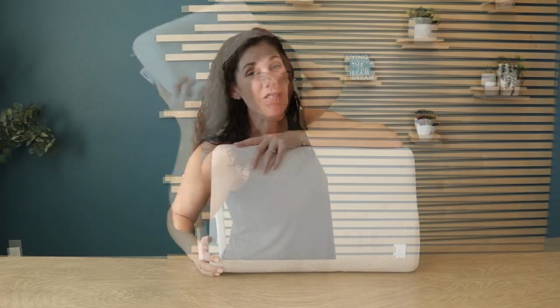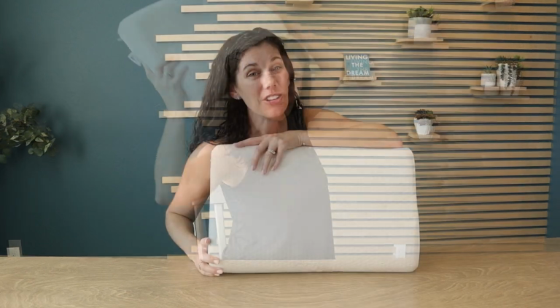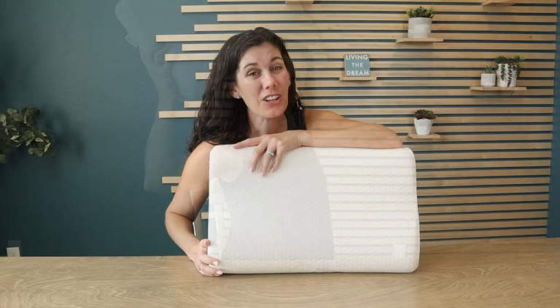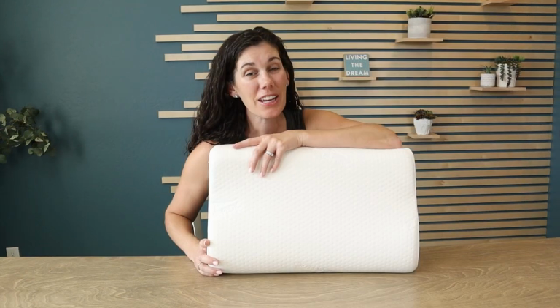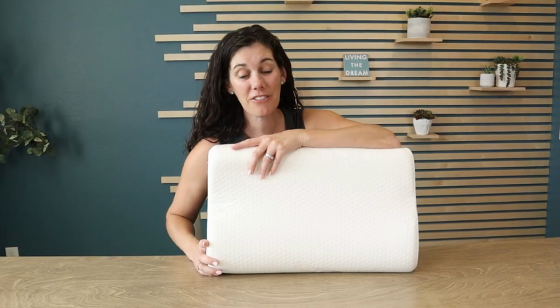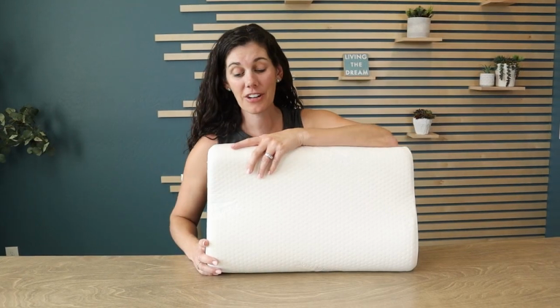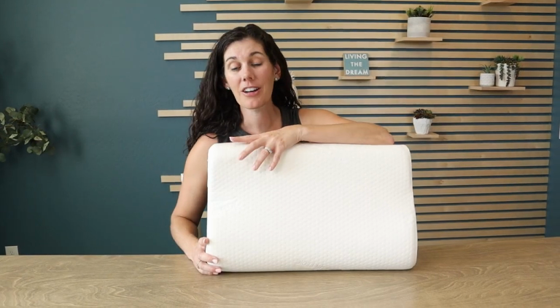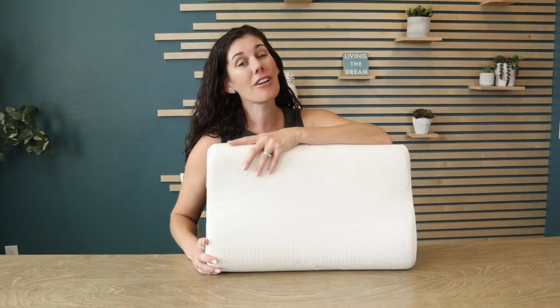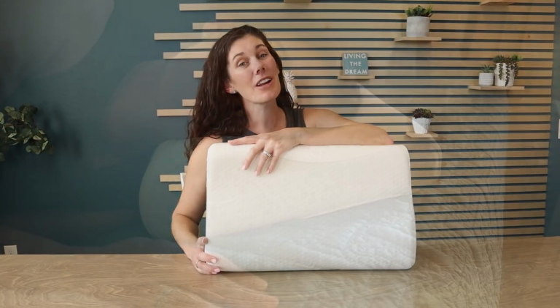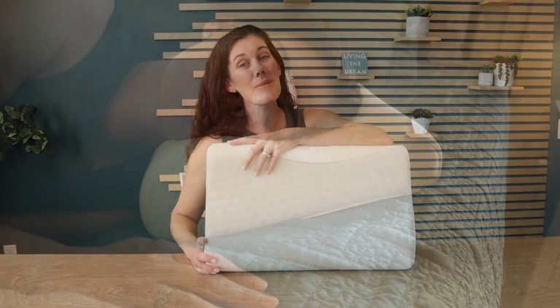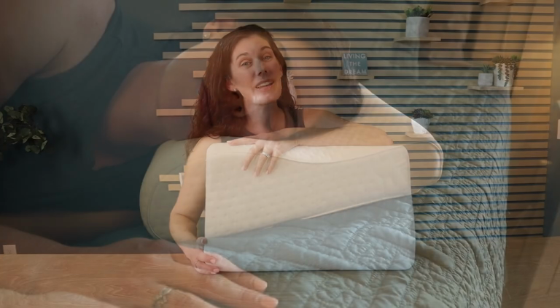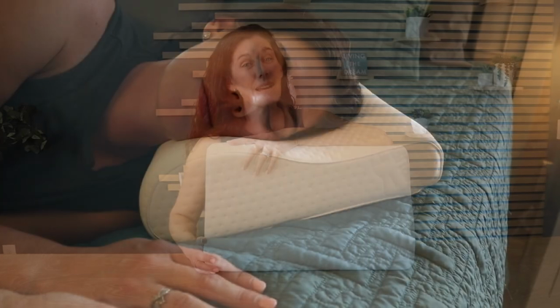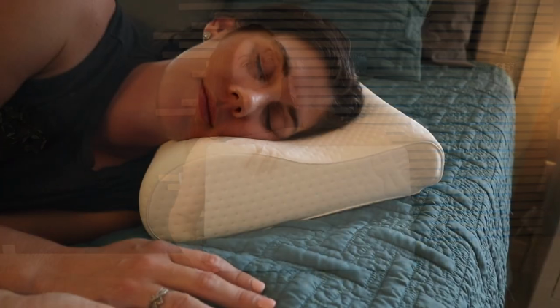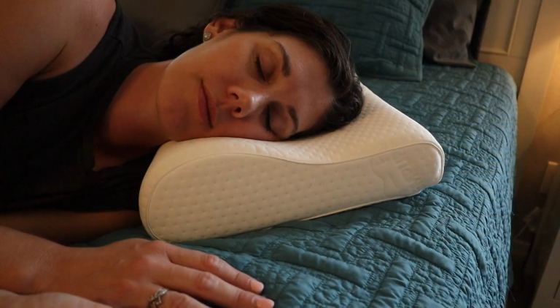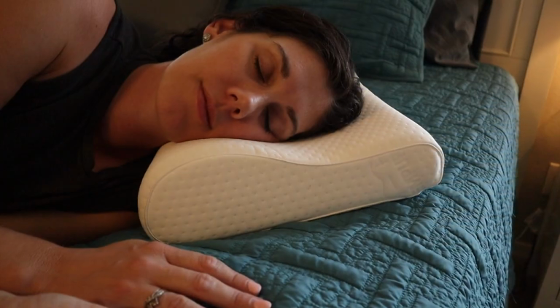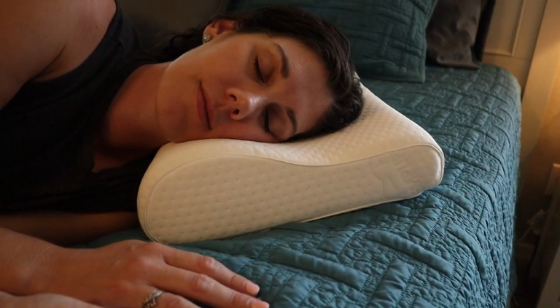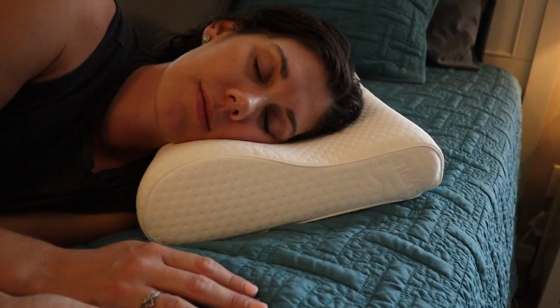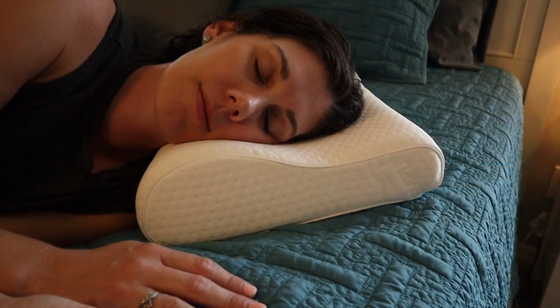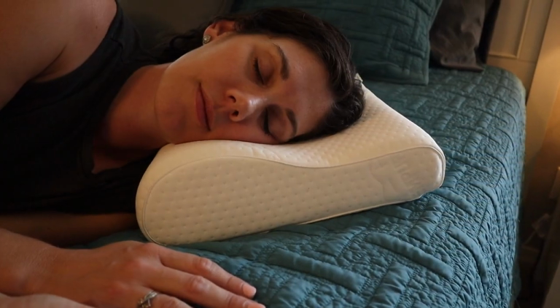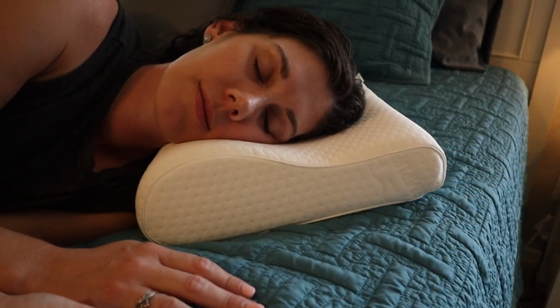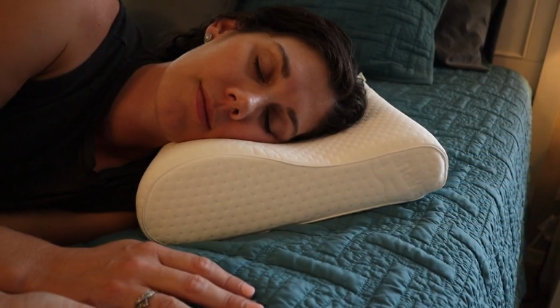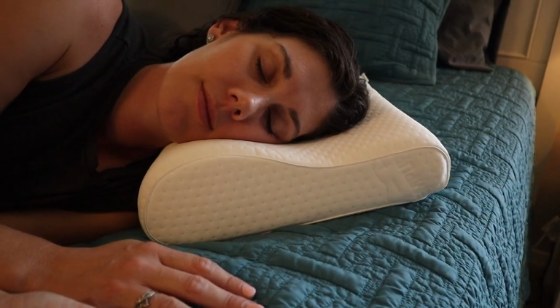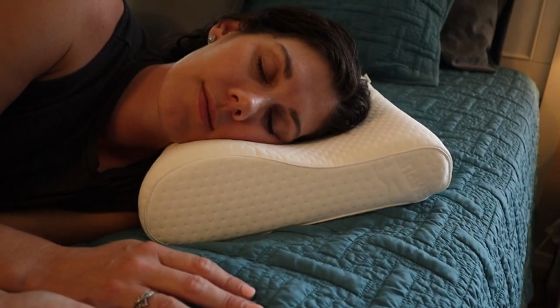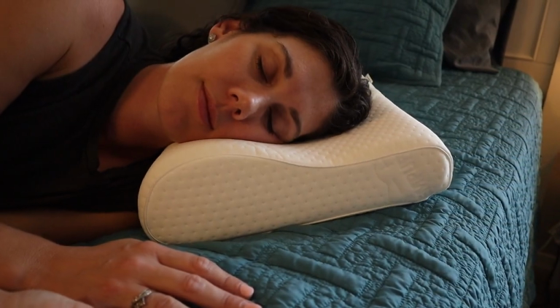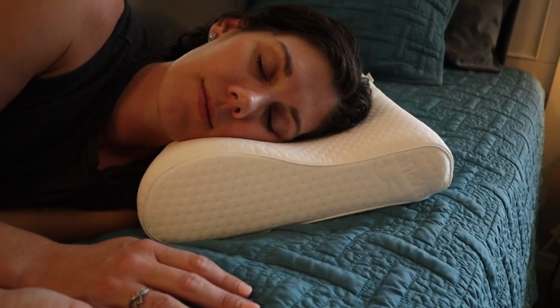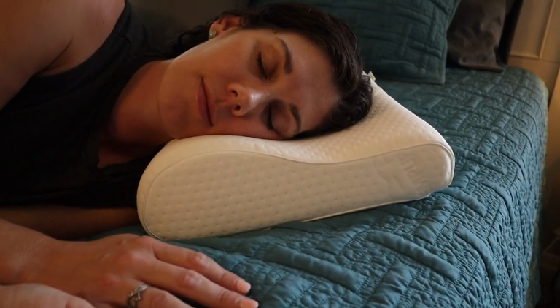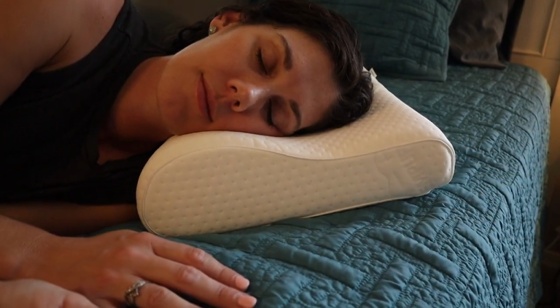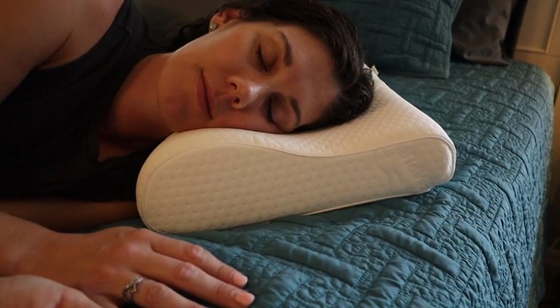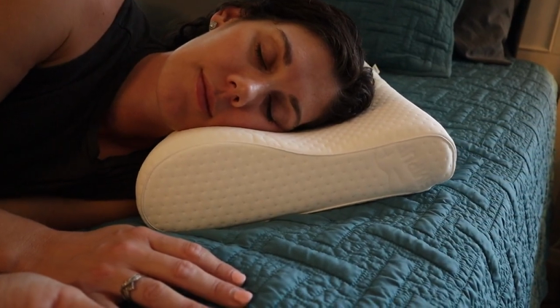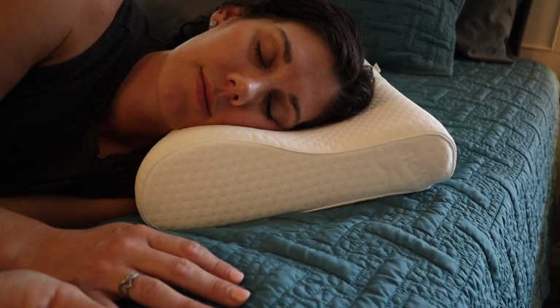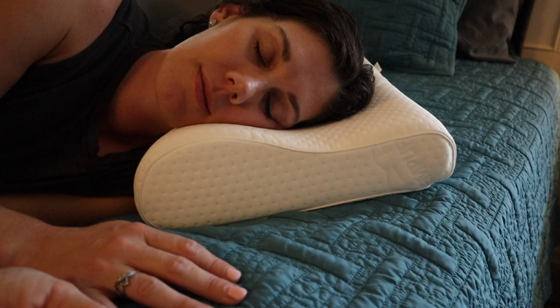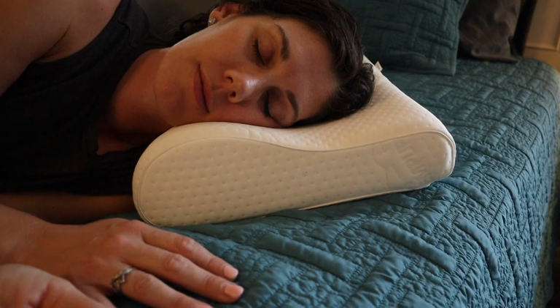If you're looking for an ergonomic neck pillow from a trusted brand, Tempur is a great option.